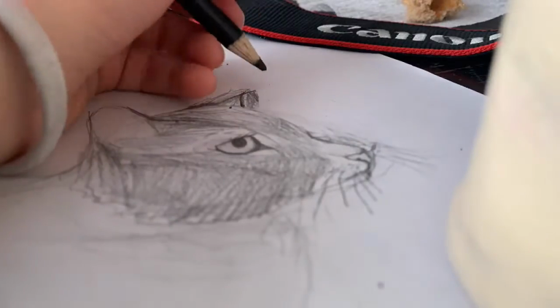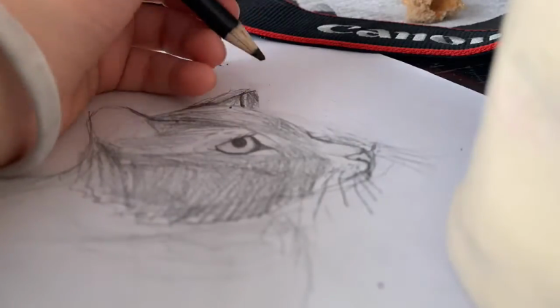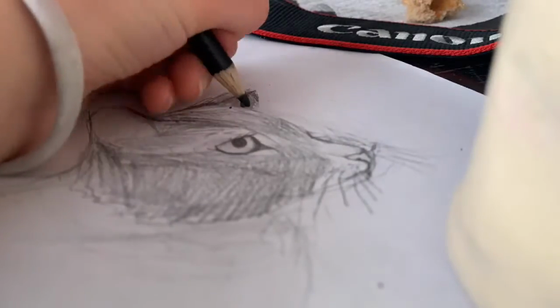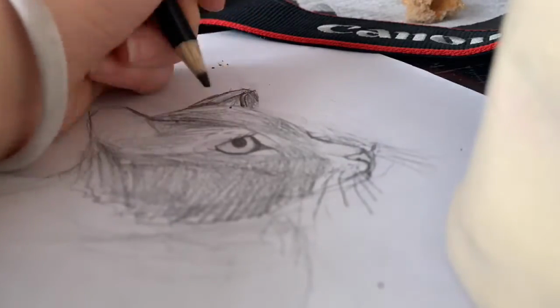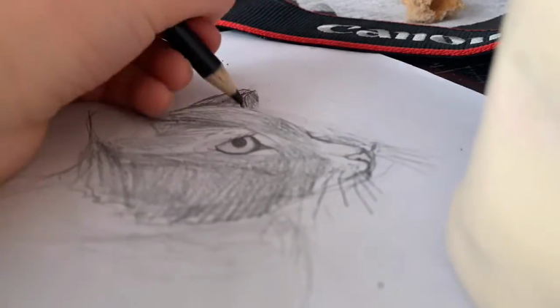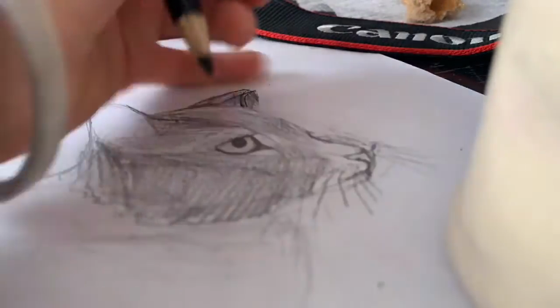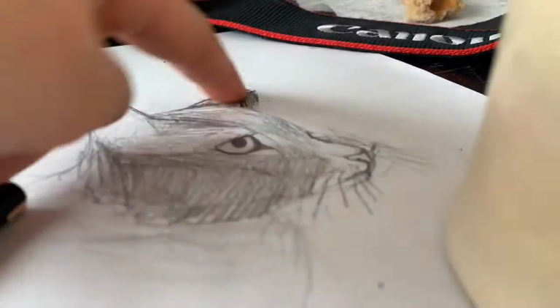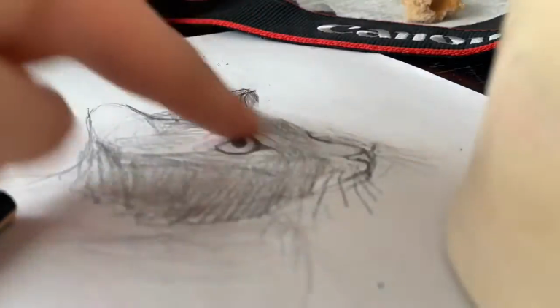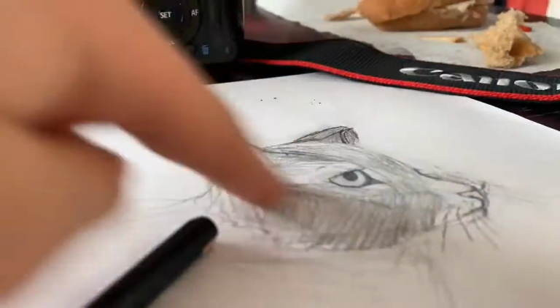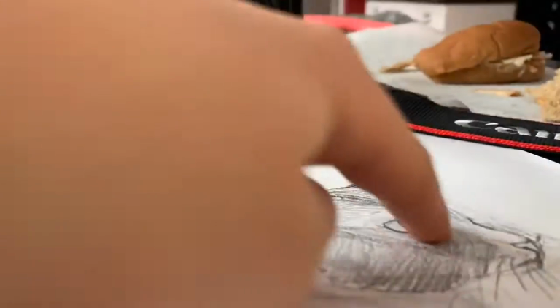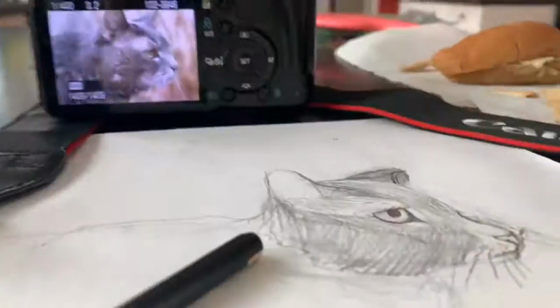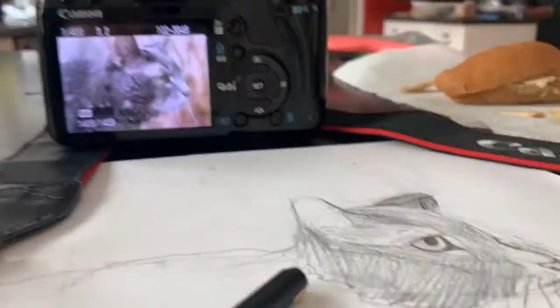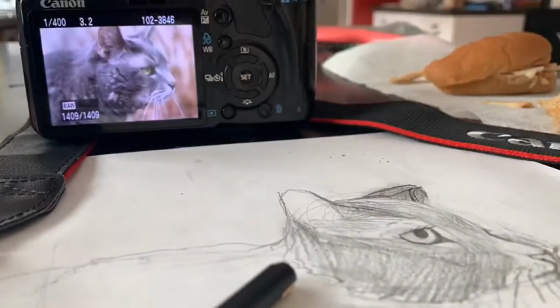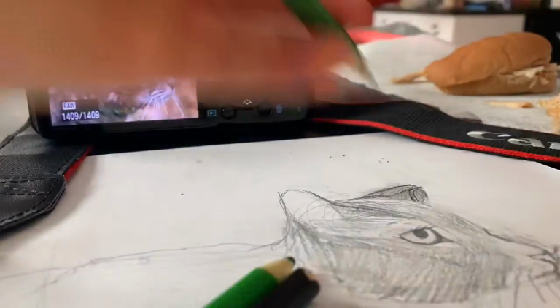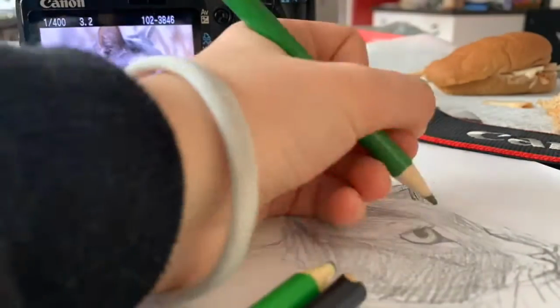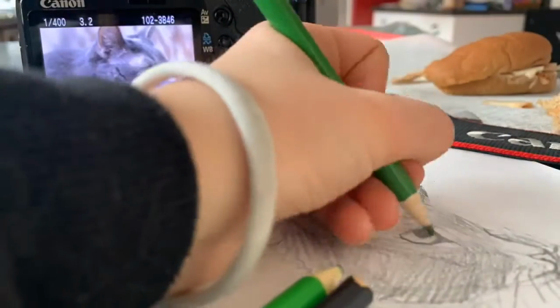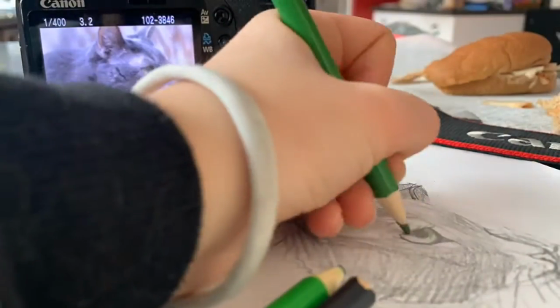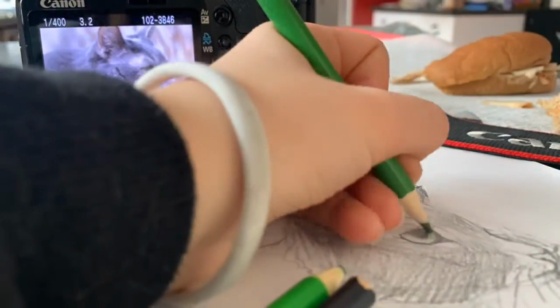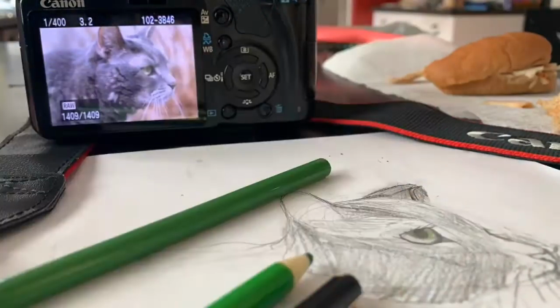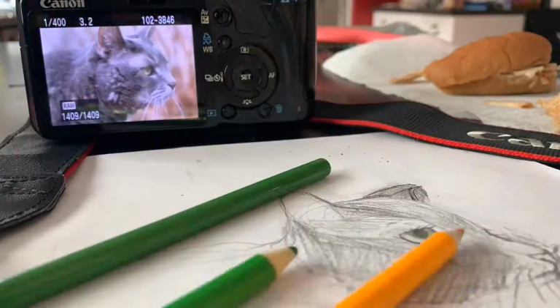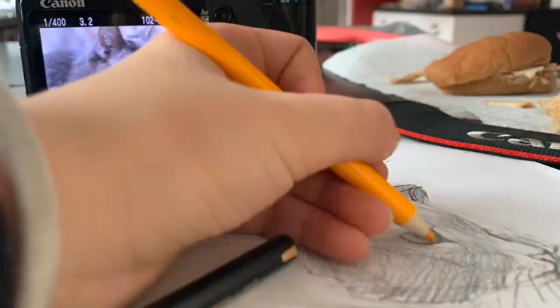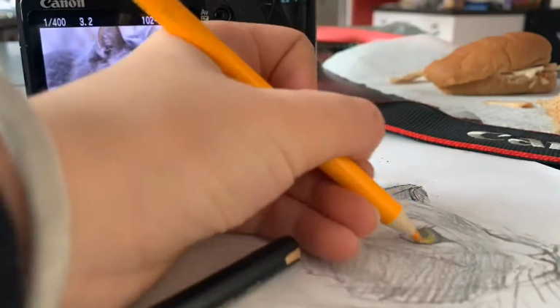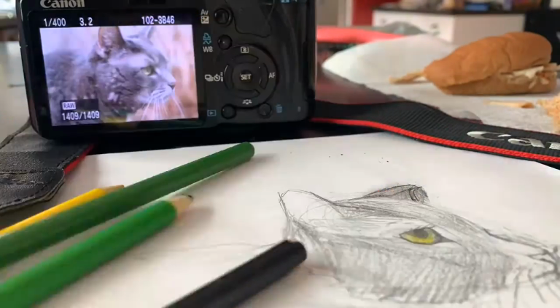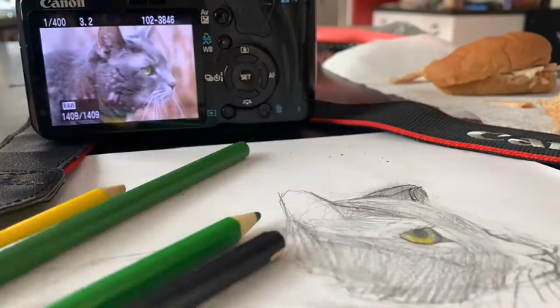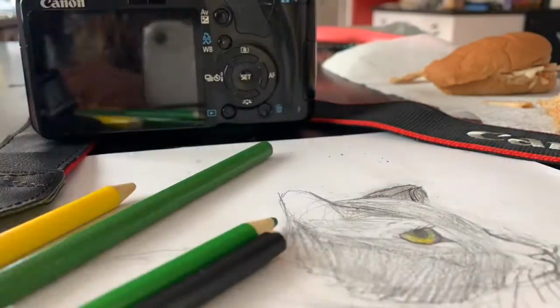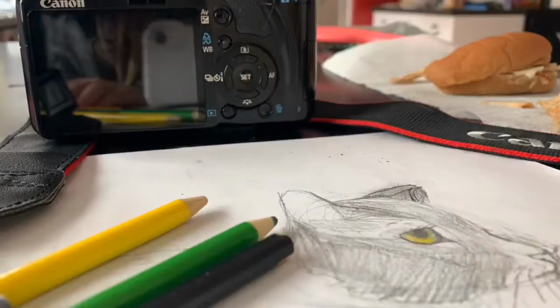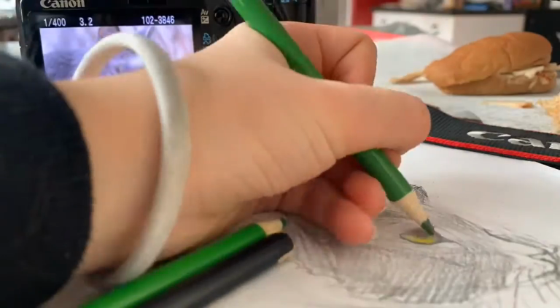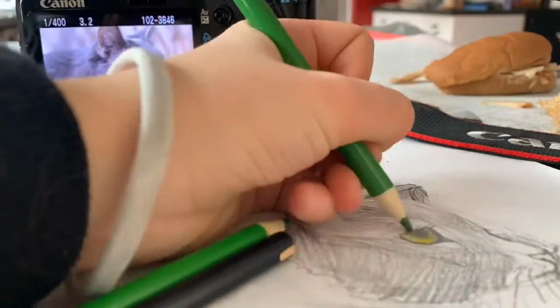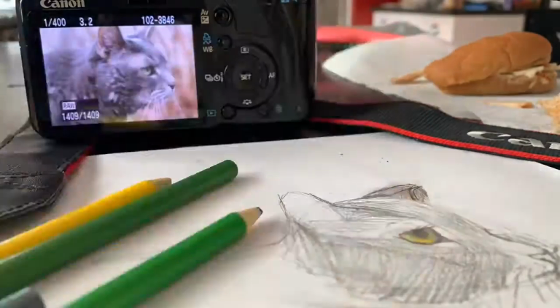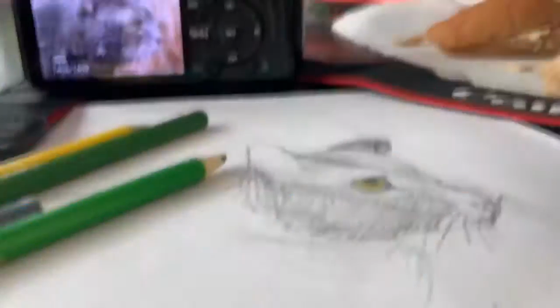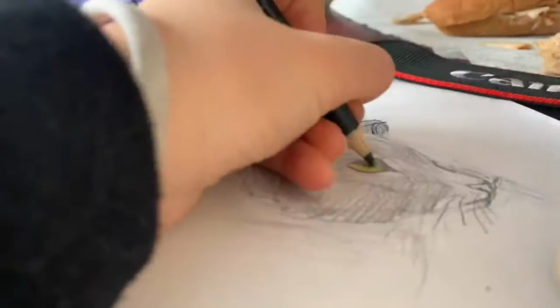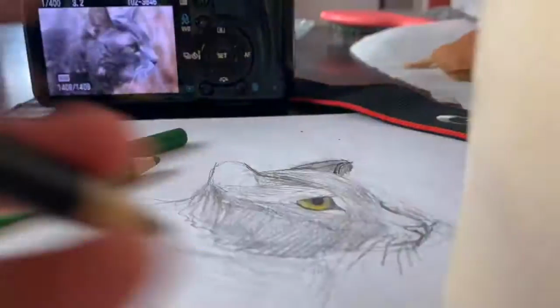I tried rubbing my finger on the colored pencils to see if it would work like the pencil trick does.